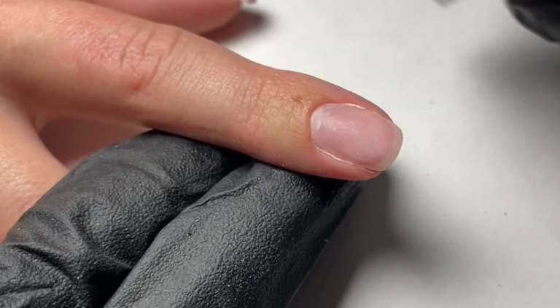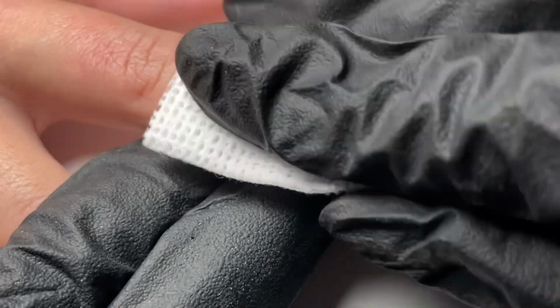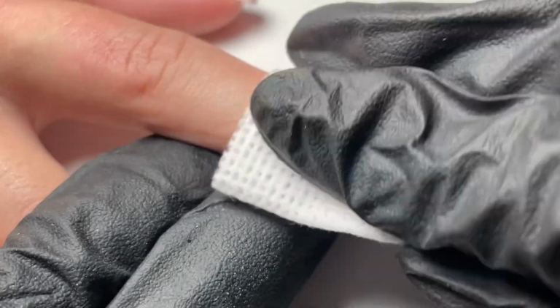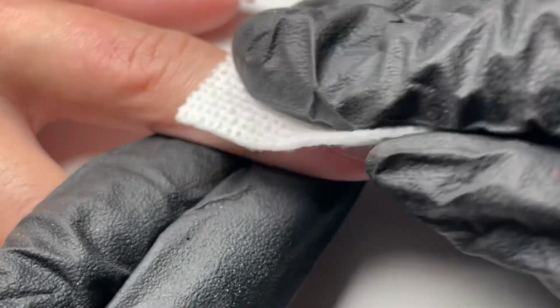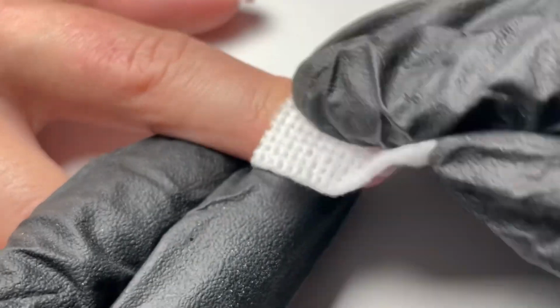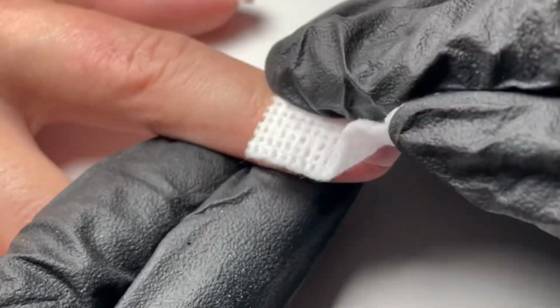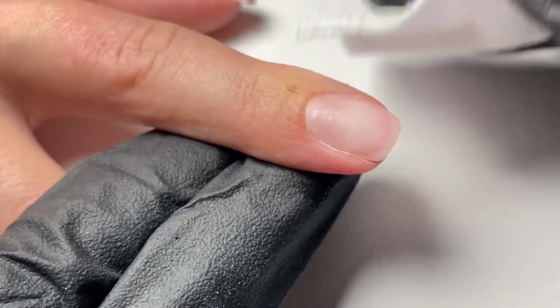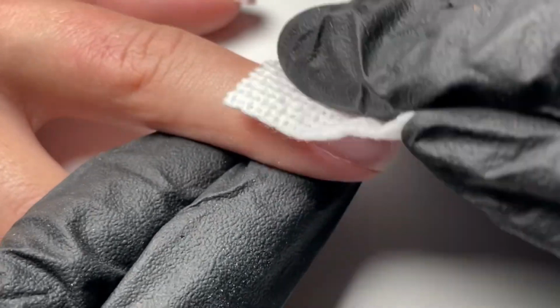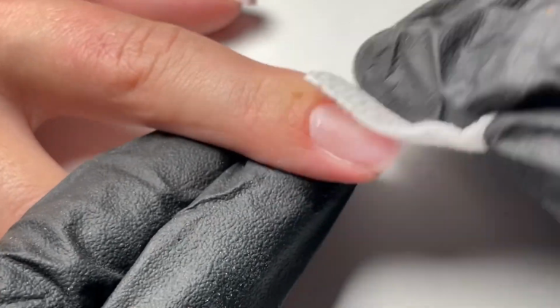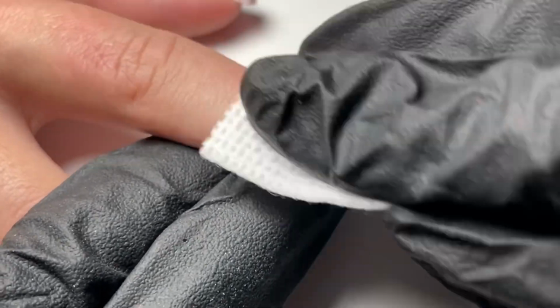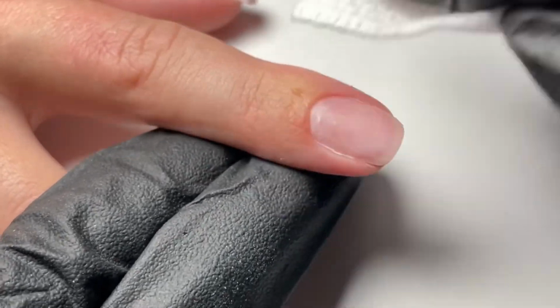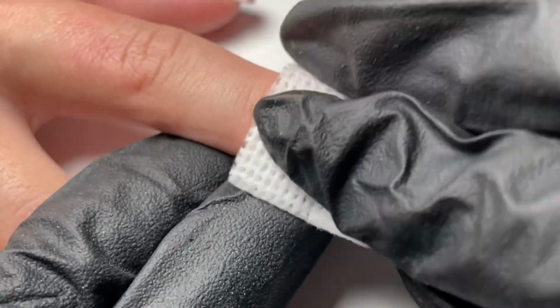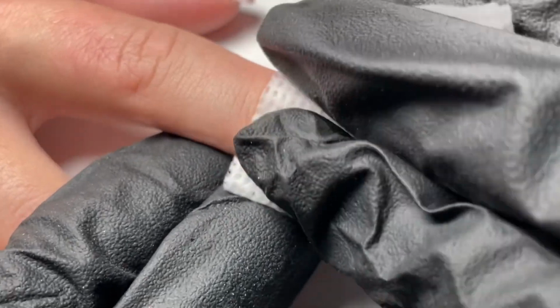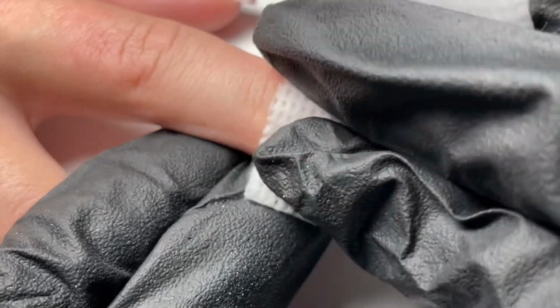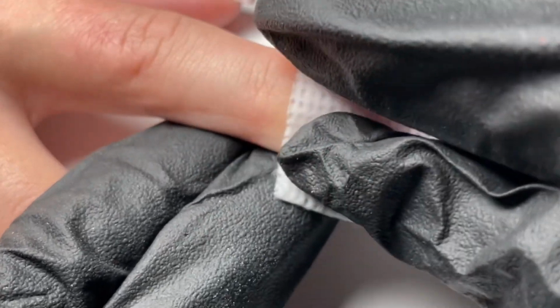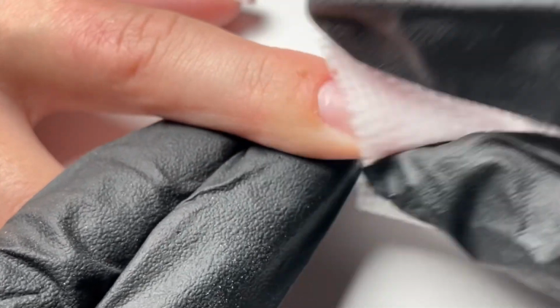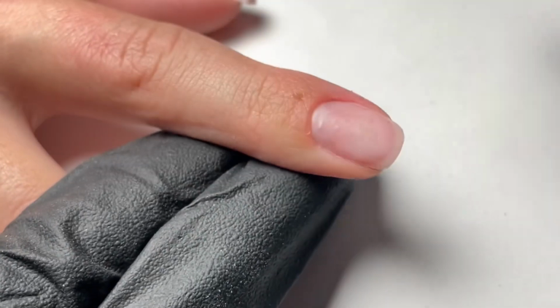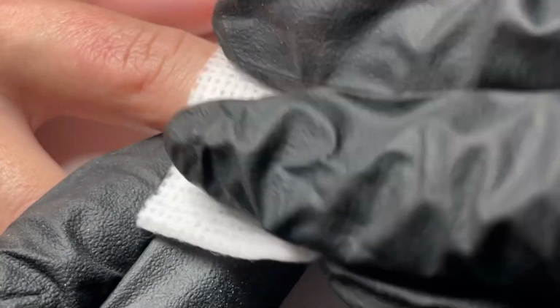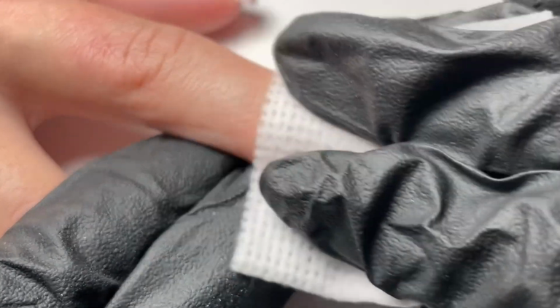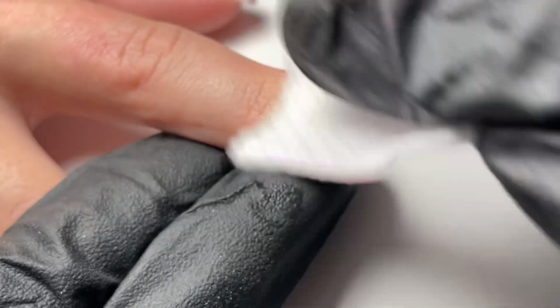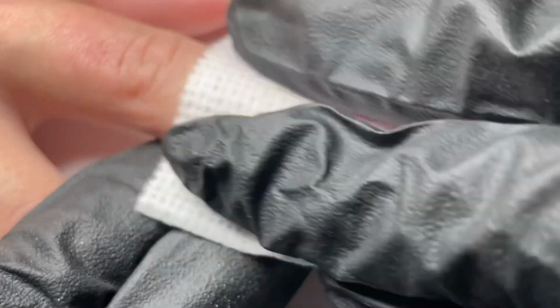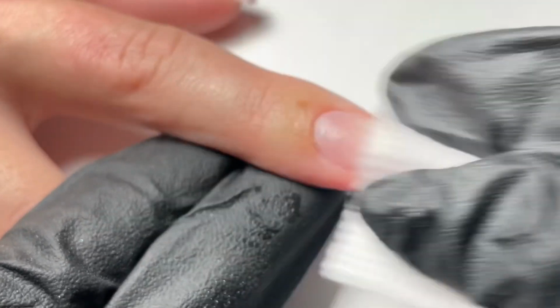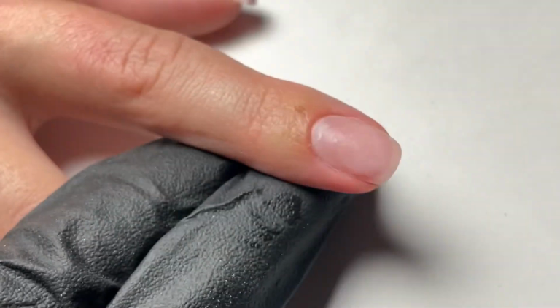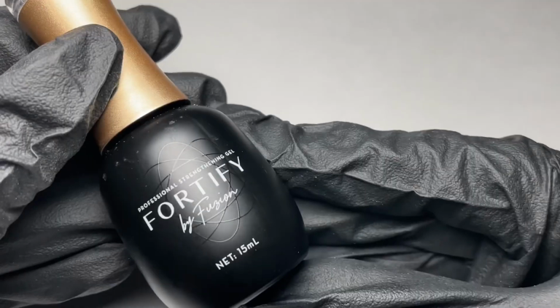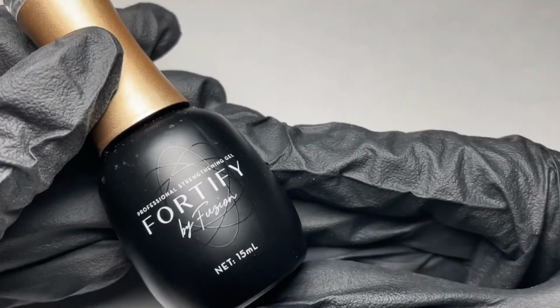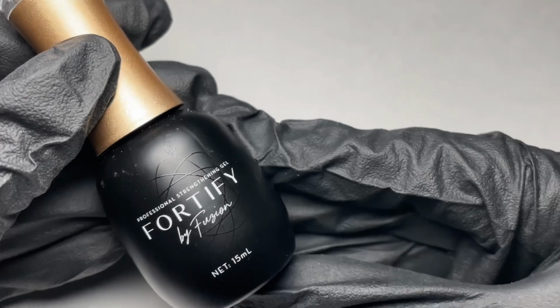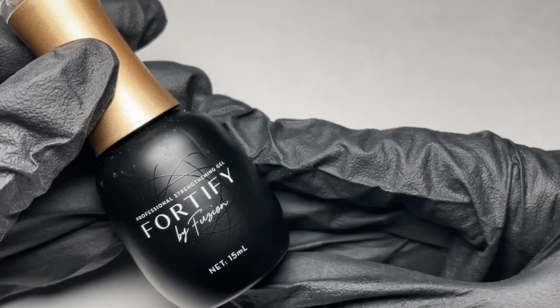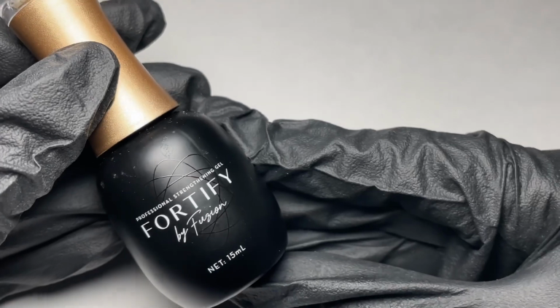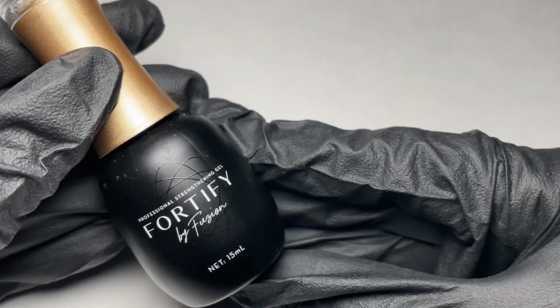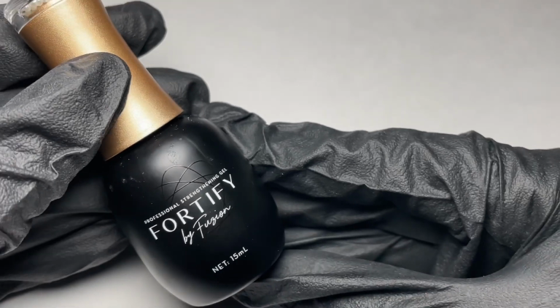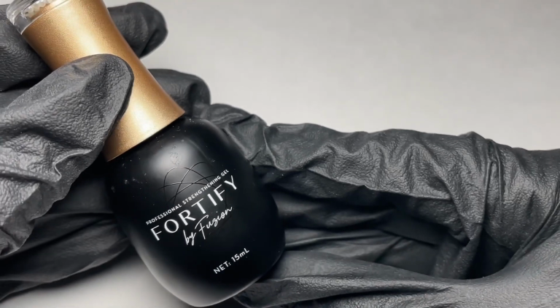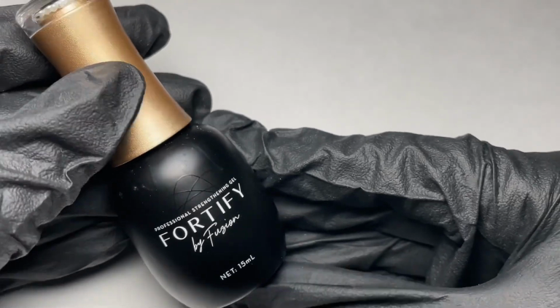After completing your prep of your natural nail and cuticle area, remove dust and cleanse with Fusion Cleanser. We're now ready to move on to our three-step system.